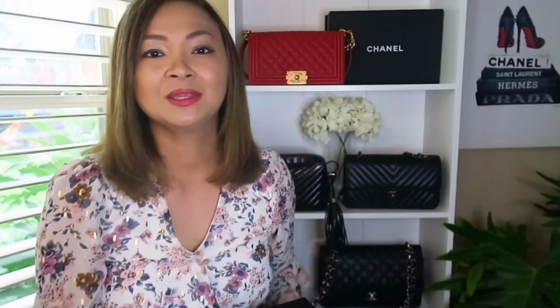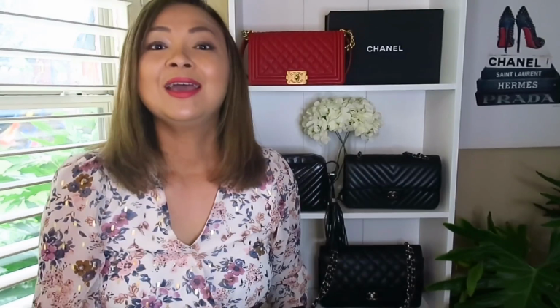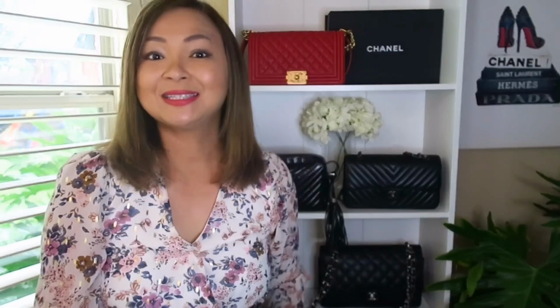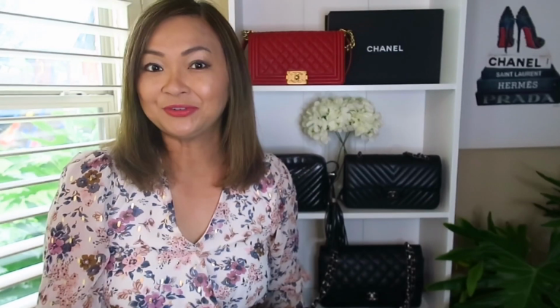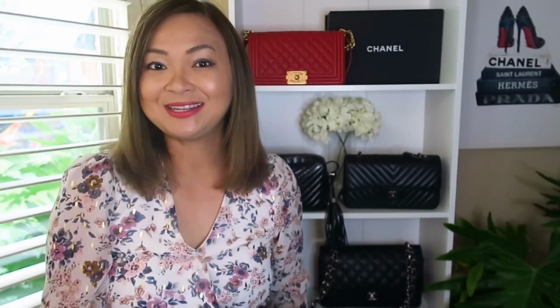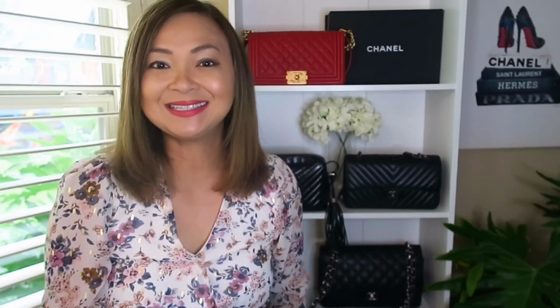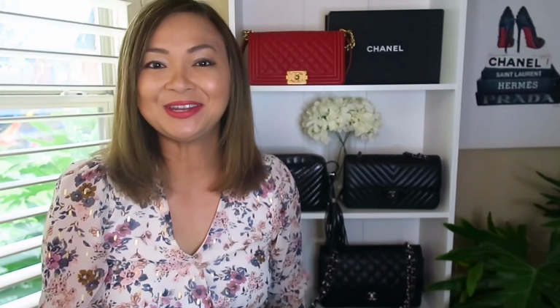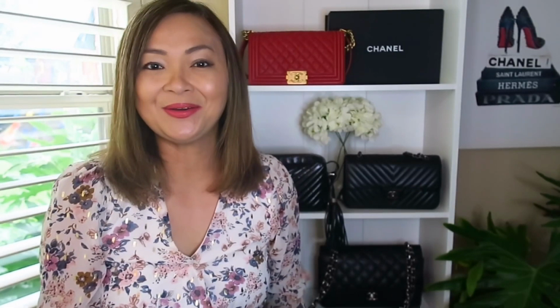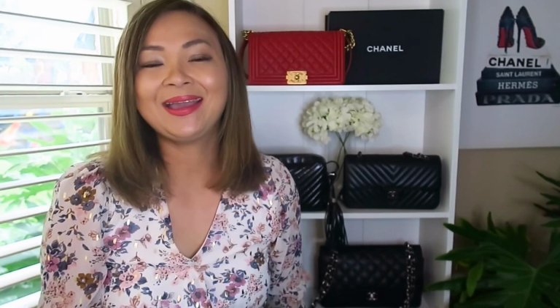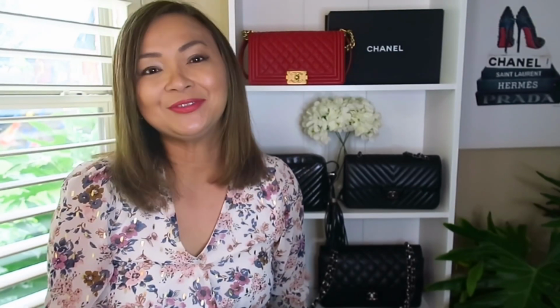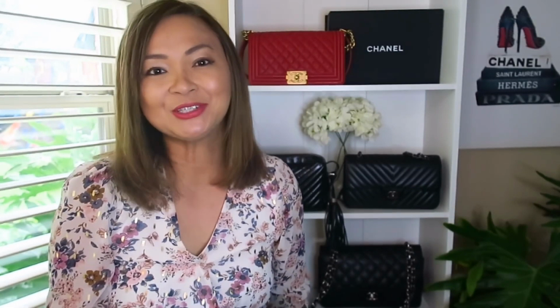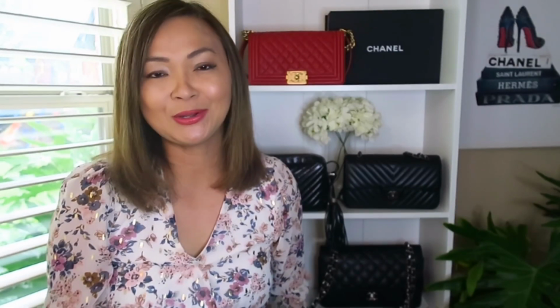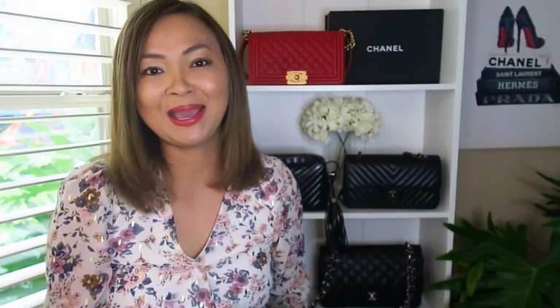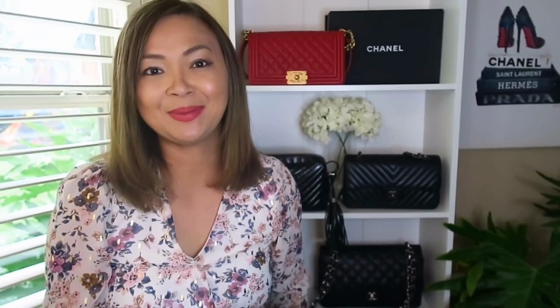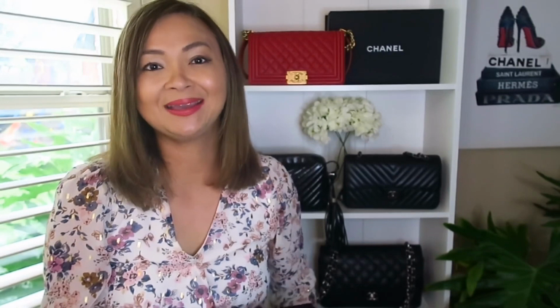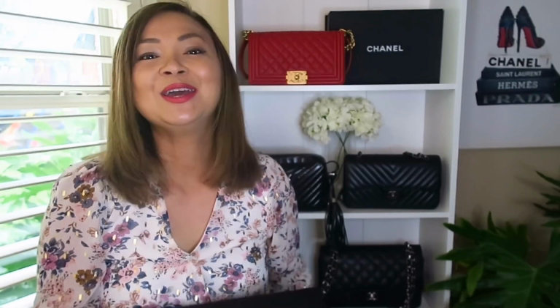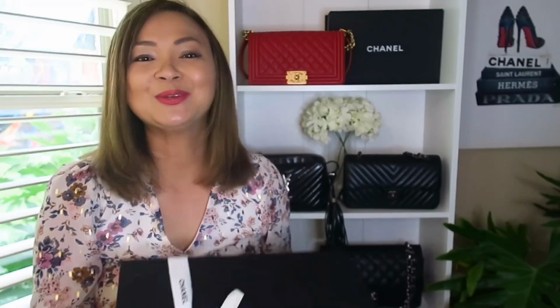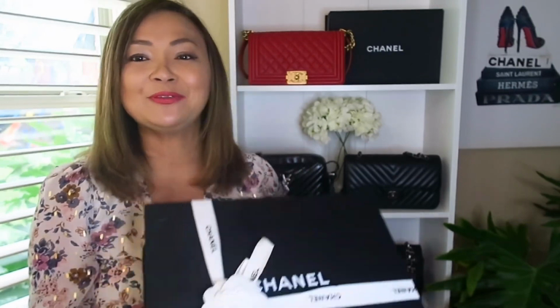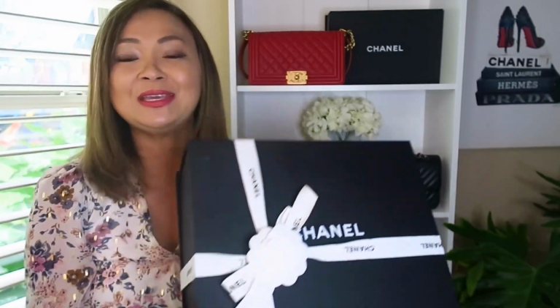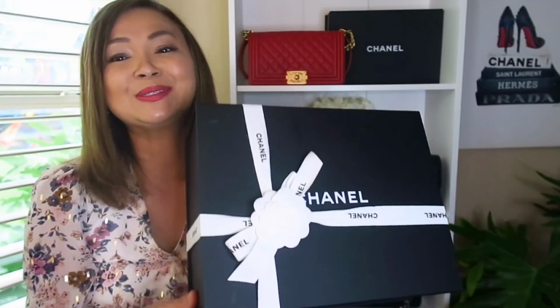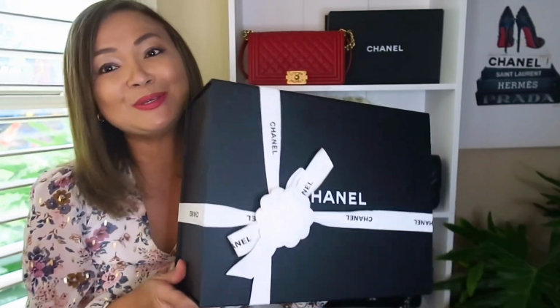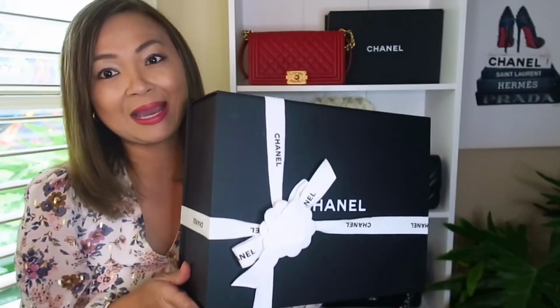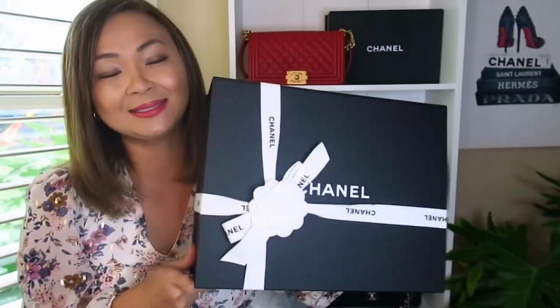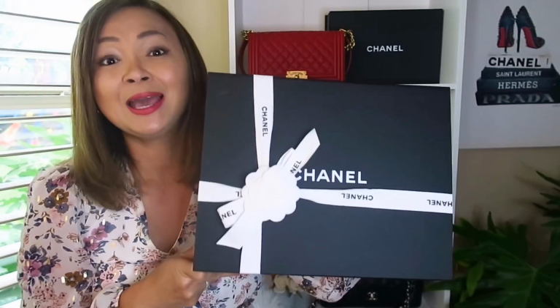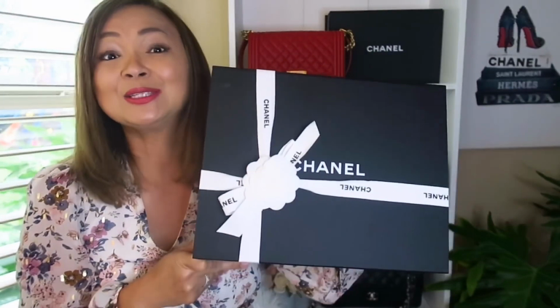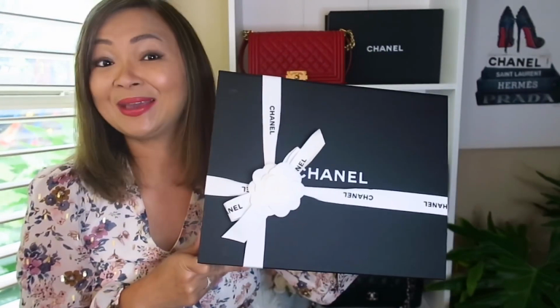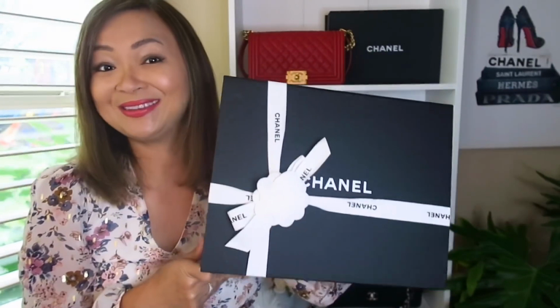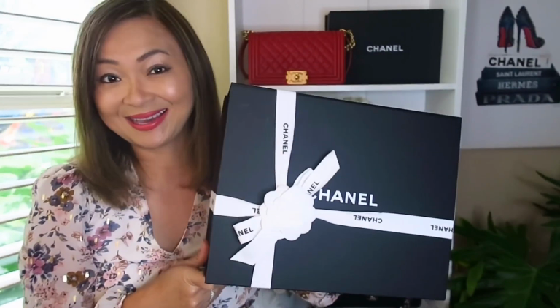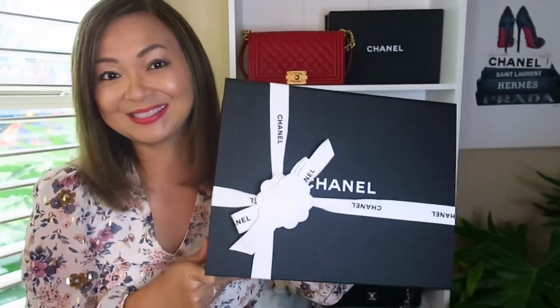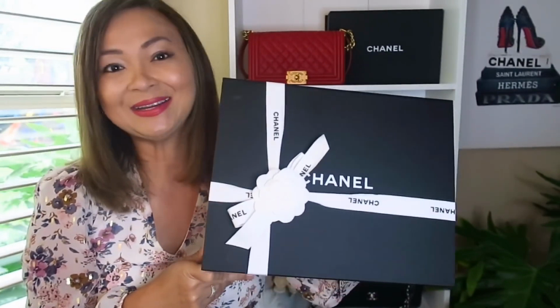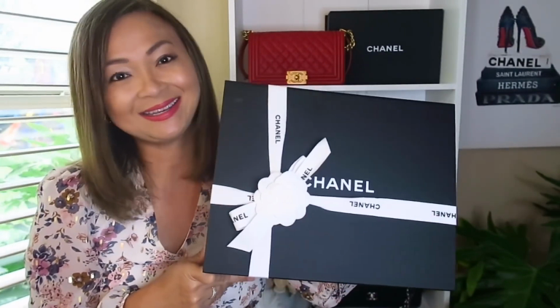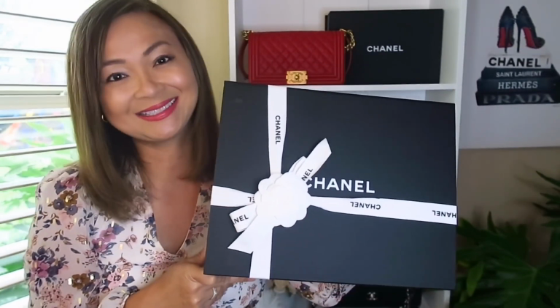For today's video I have a Chanel handbag to reveal to you guys — can you guess what it is?